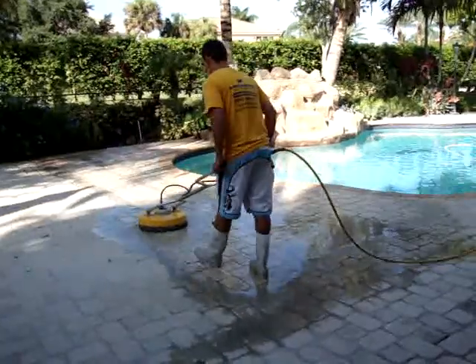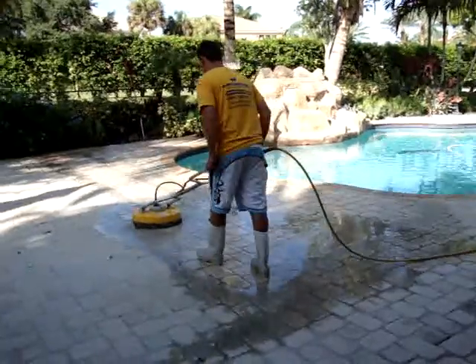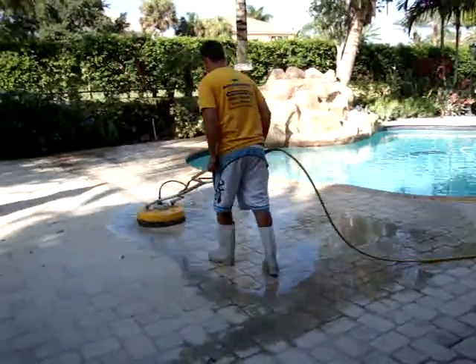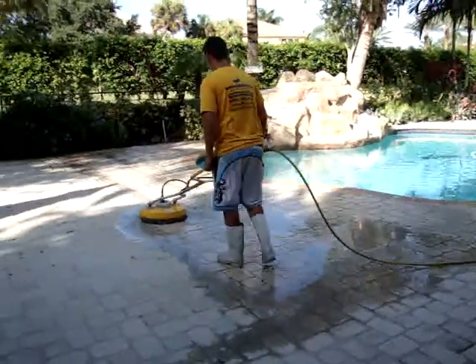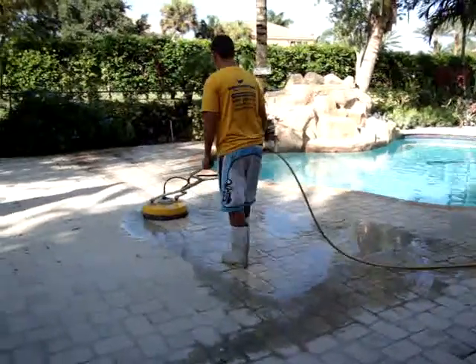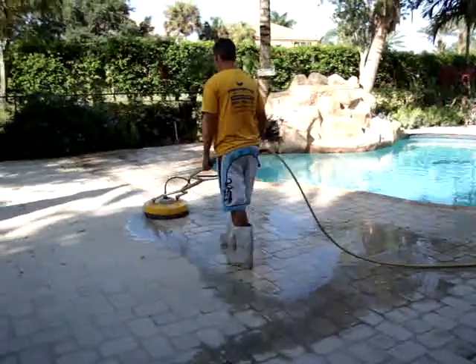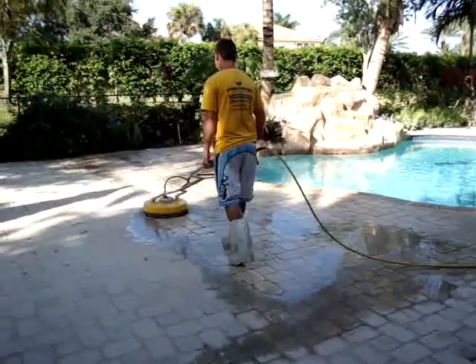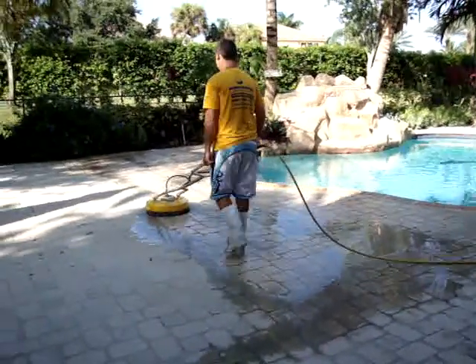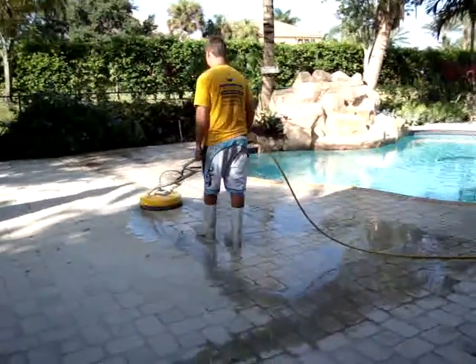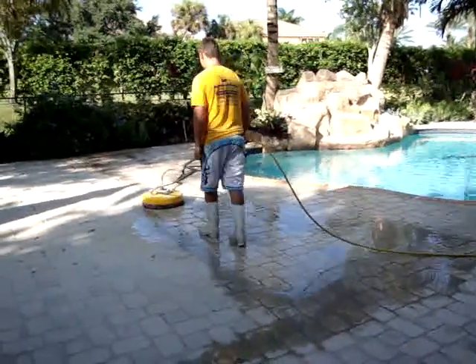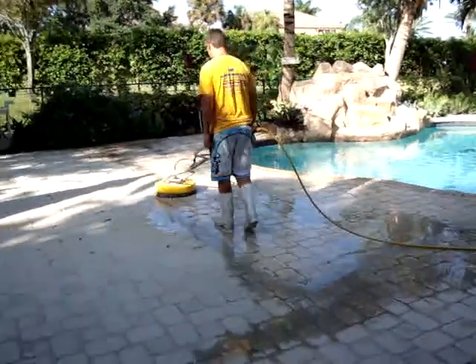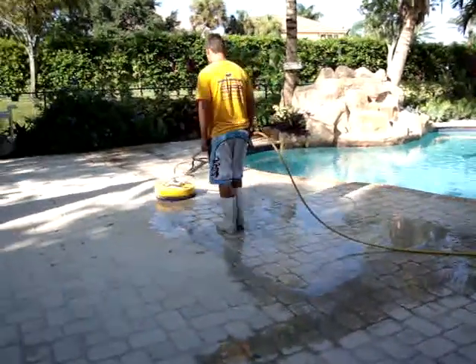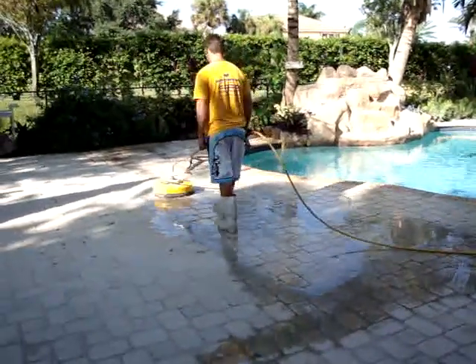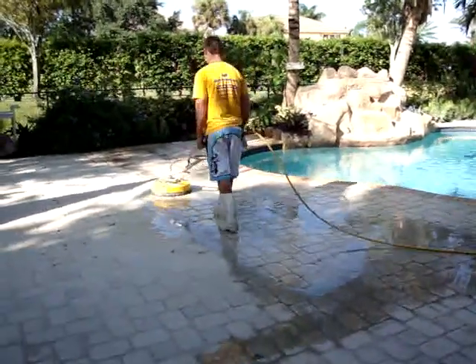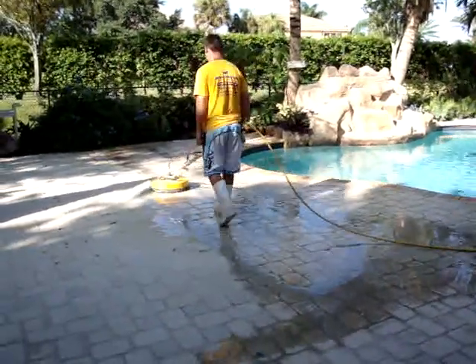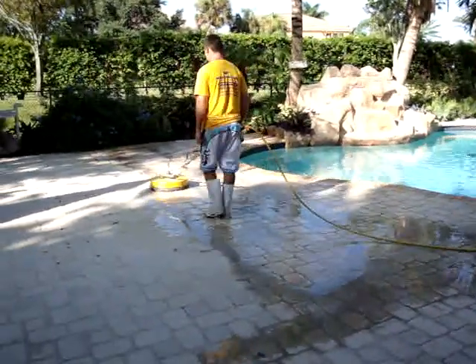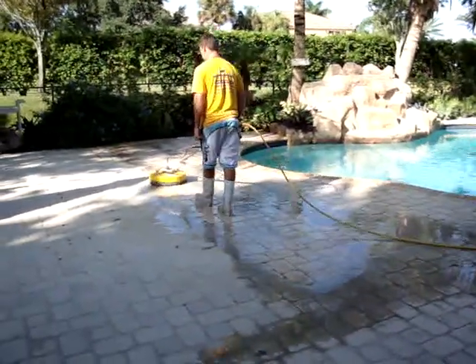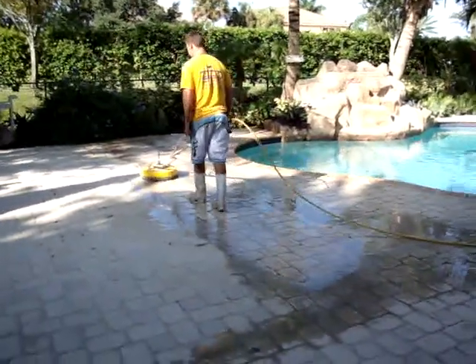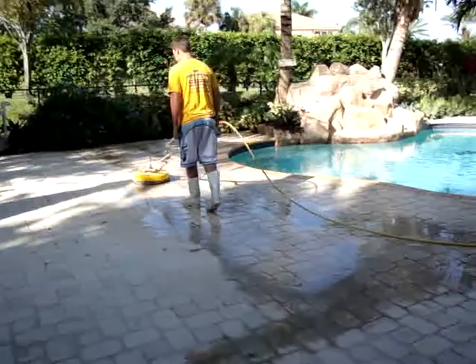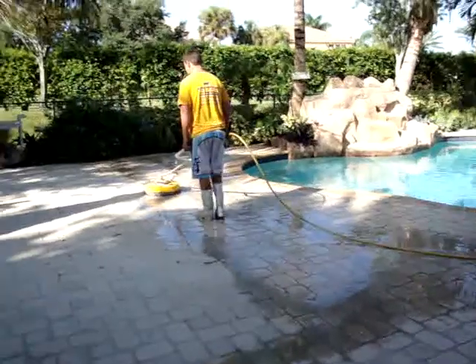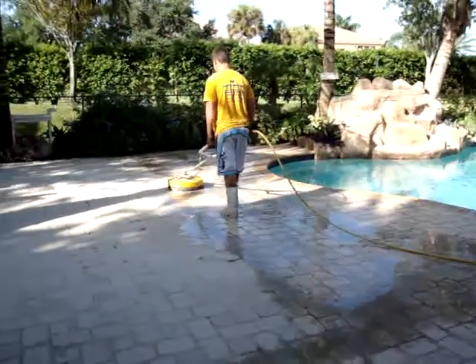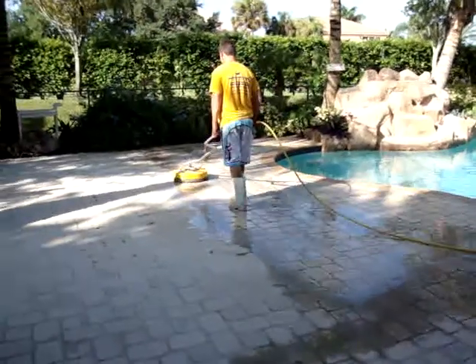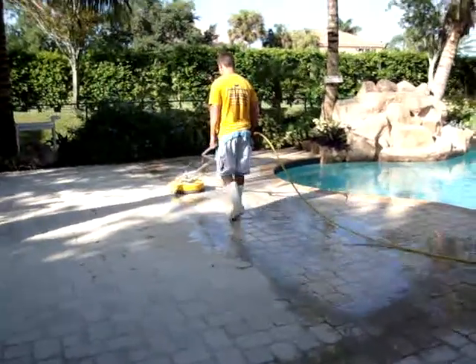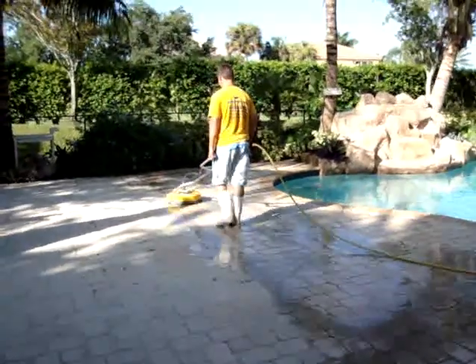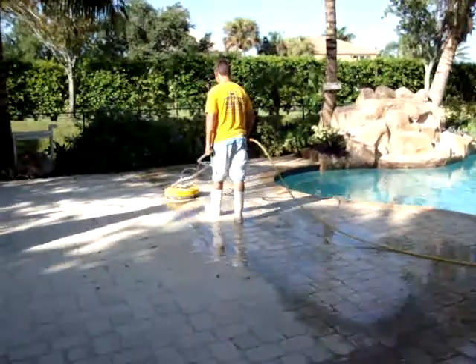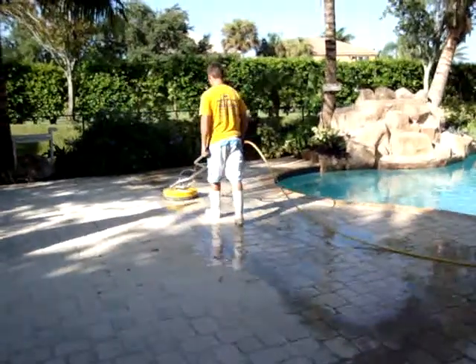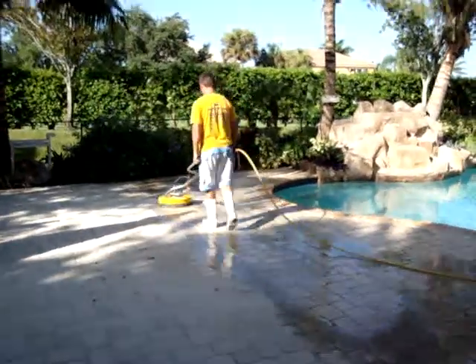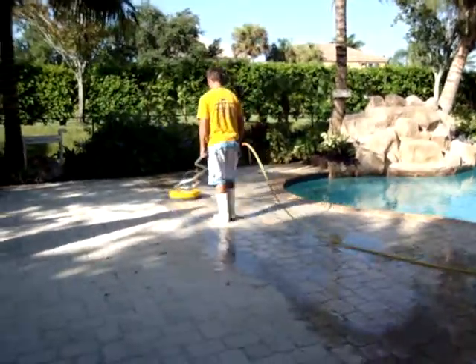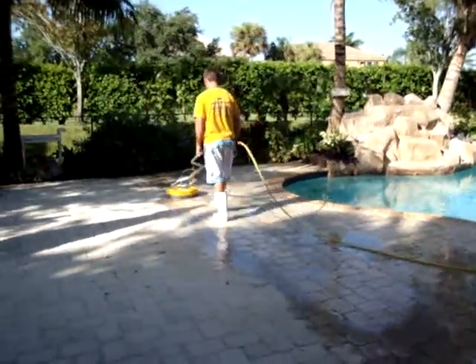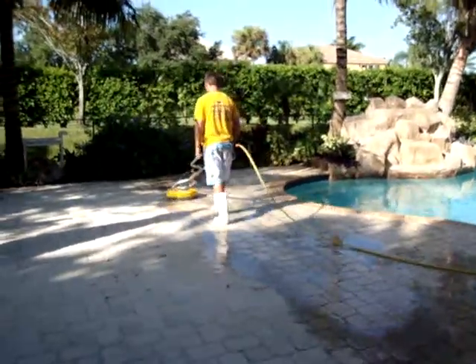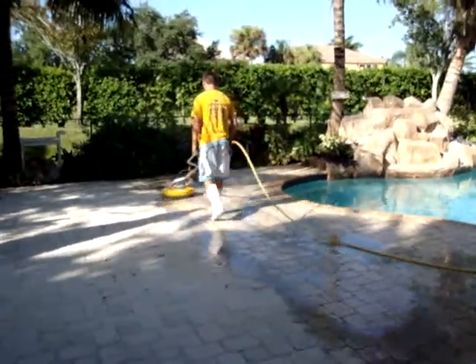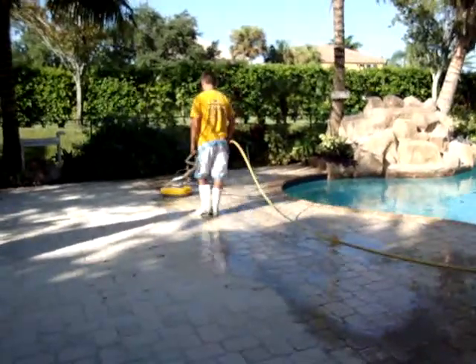We will also be sealing this driveway, but that will be a couple of days from now. It won't be done today because it will be wet.